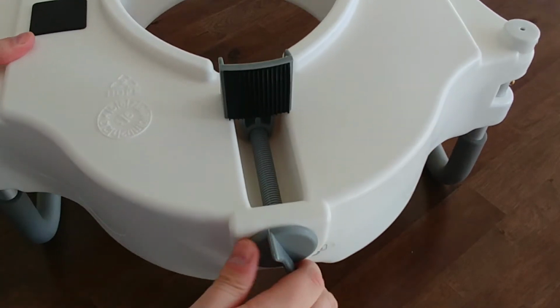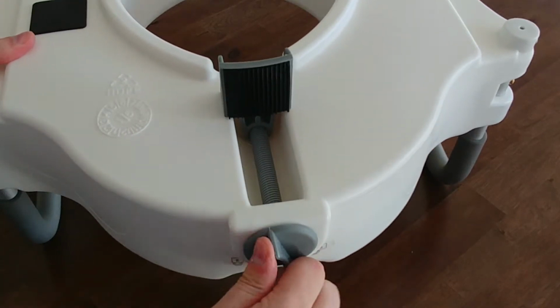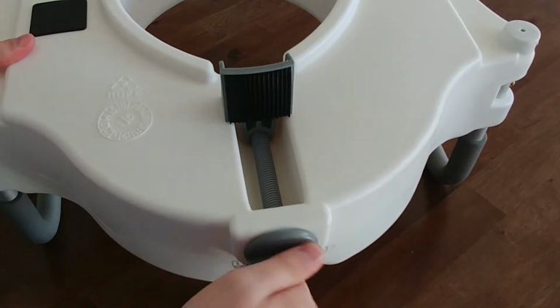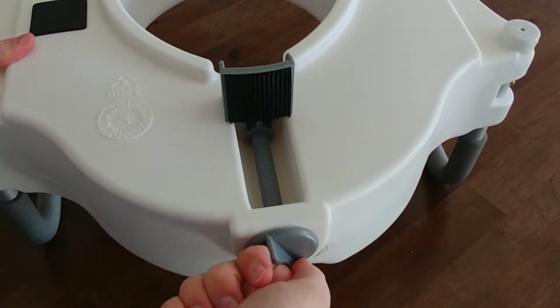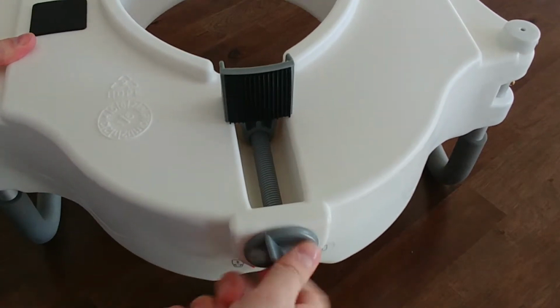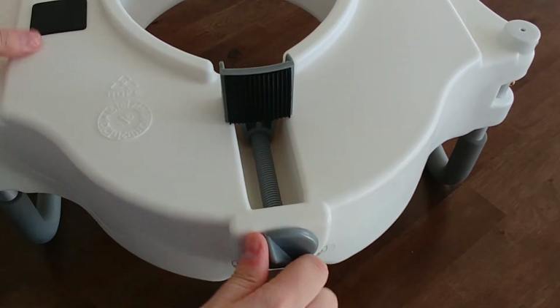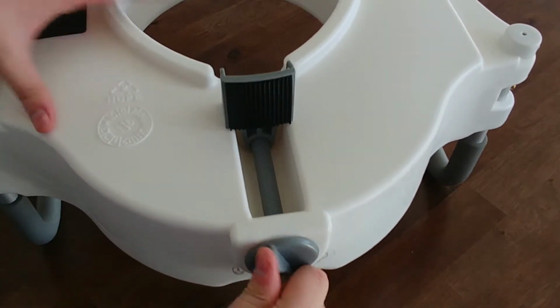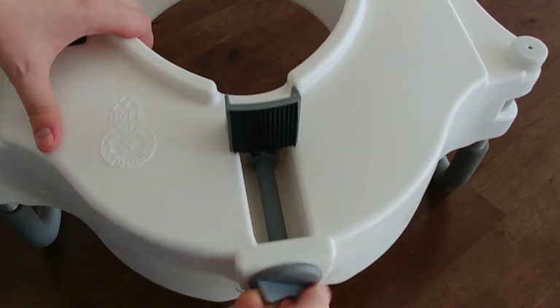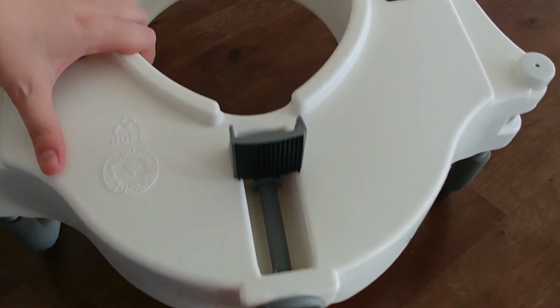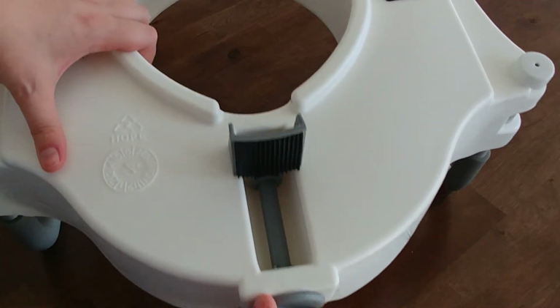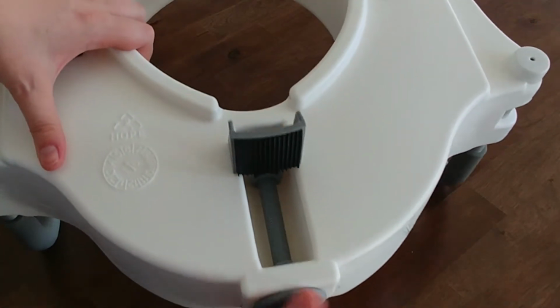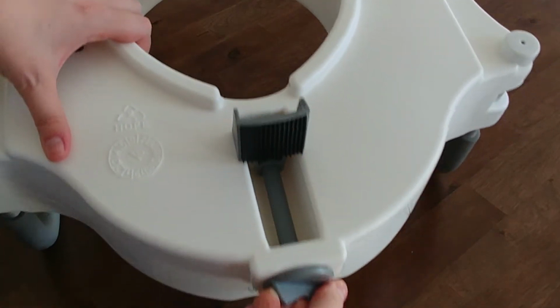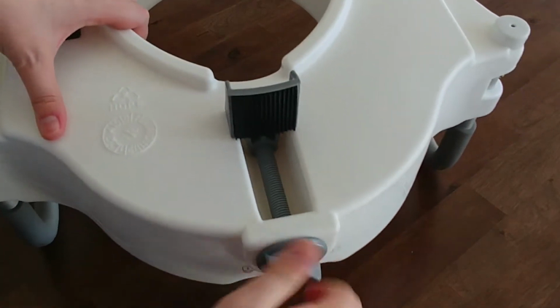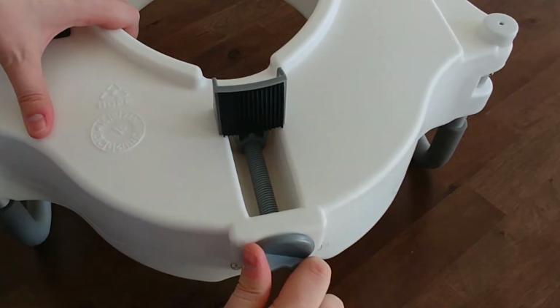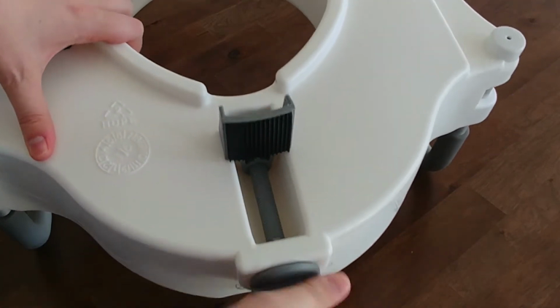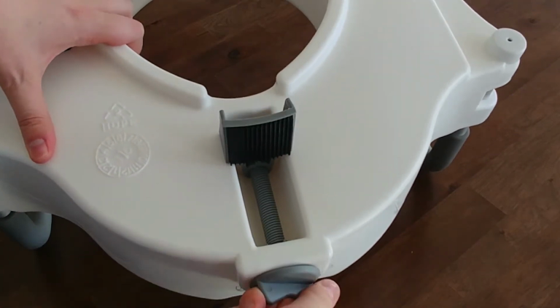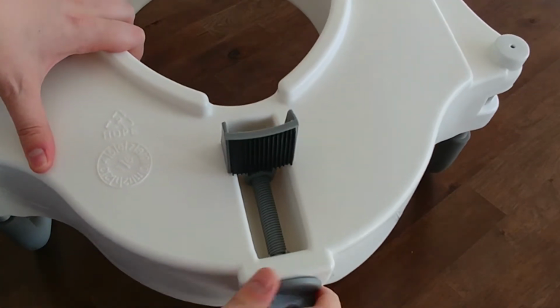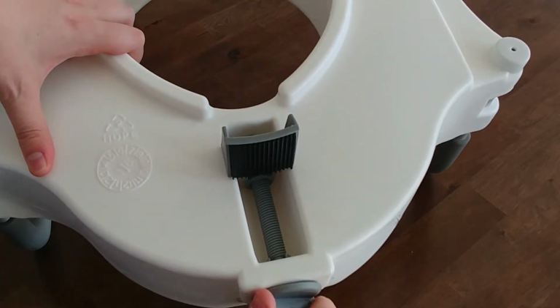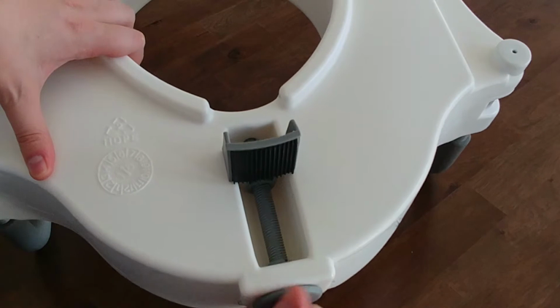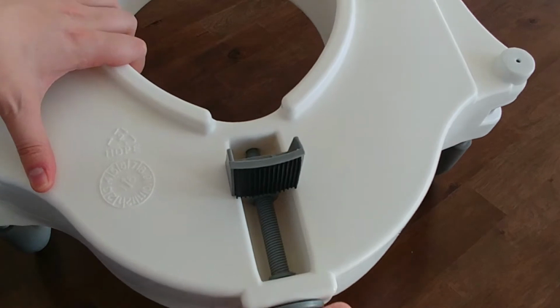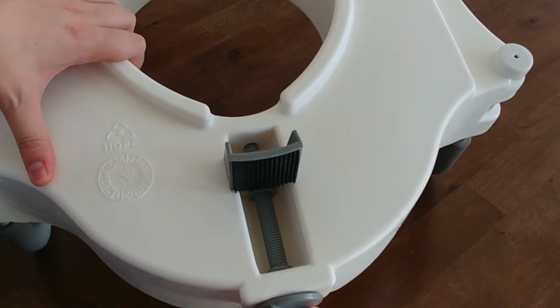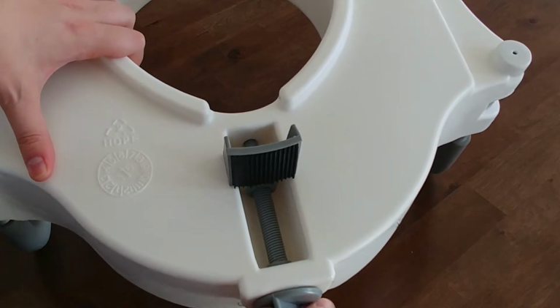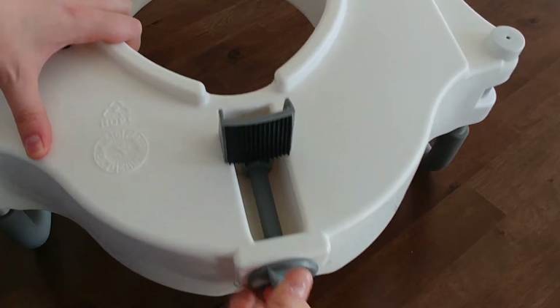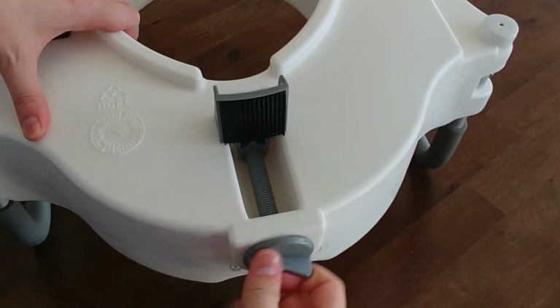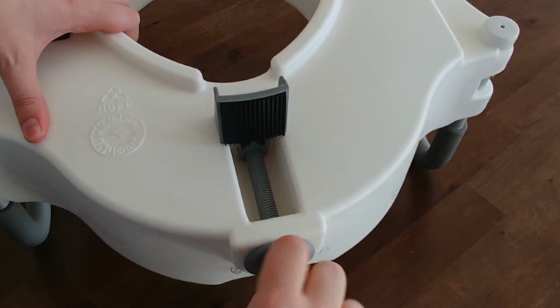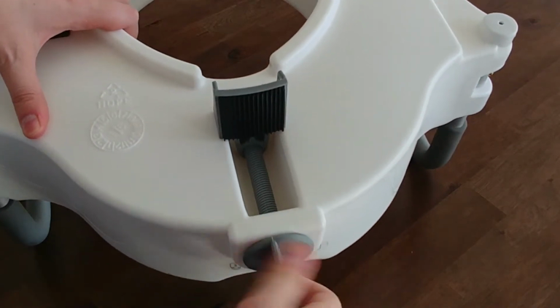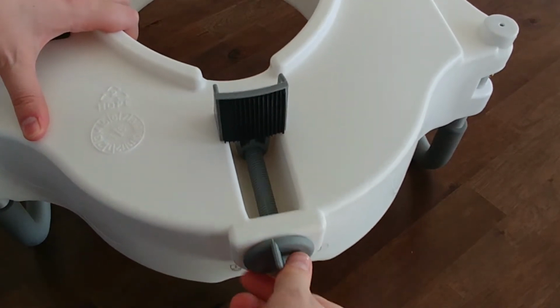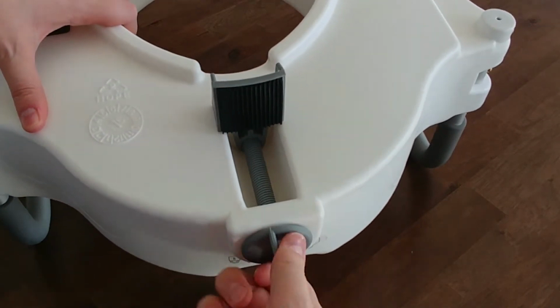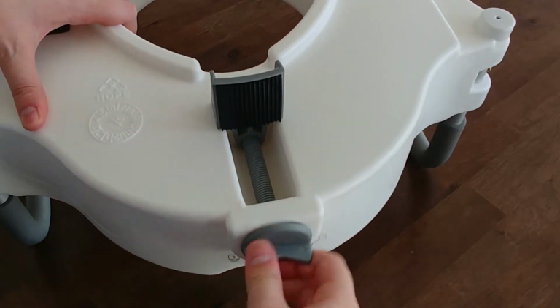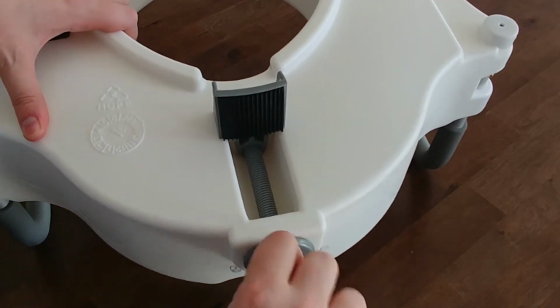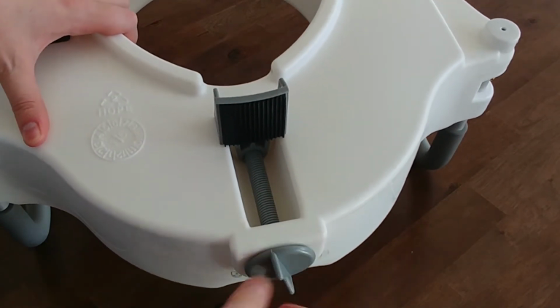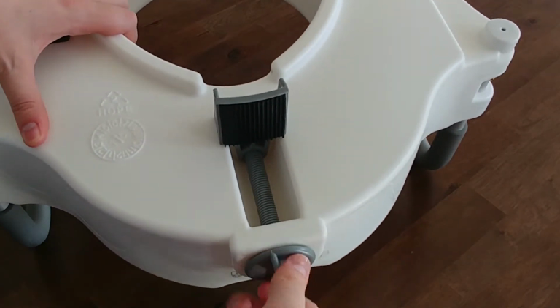You'll adjust it with the screw knob here. Turn it clockwise to tighten it, and turn it clockwise to loosen it.